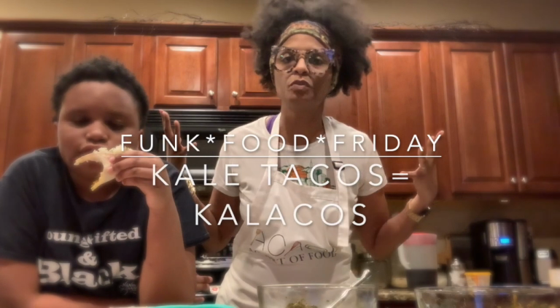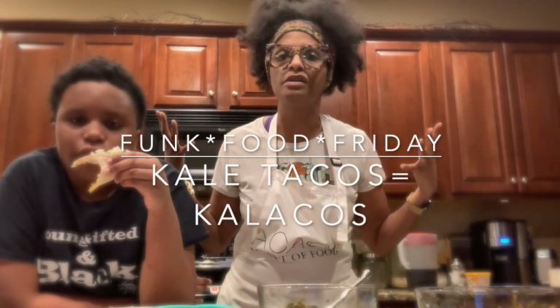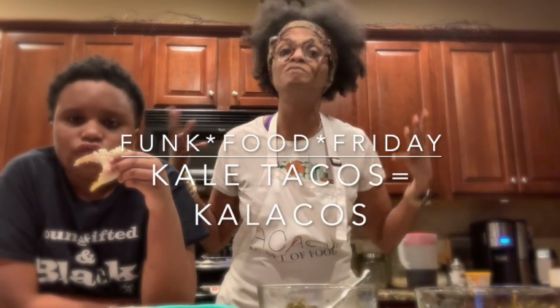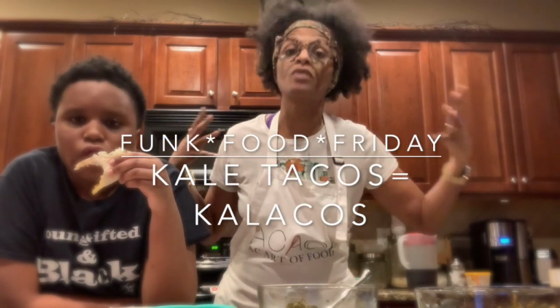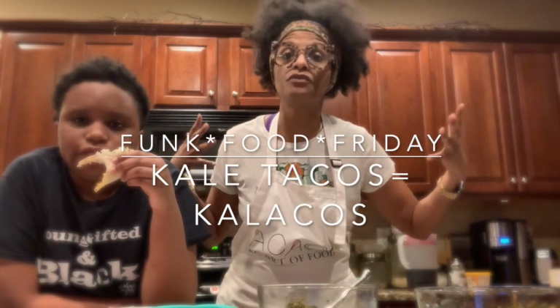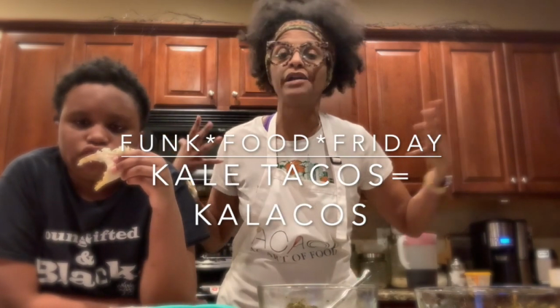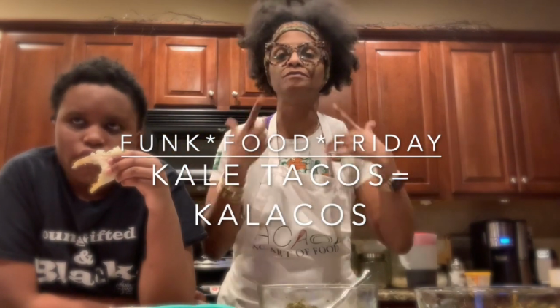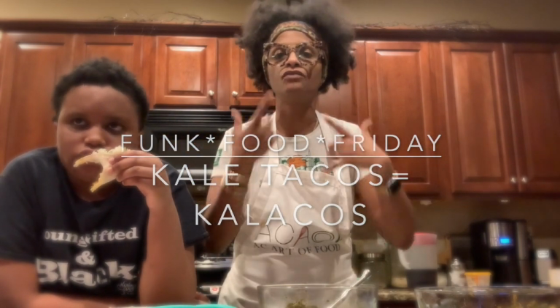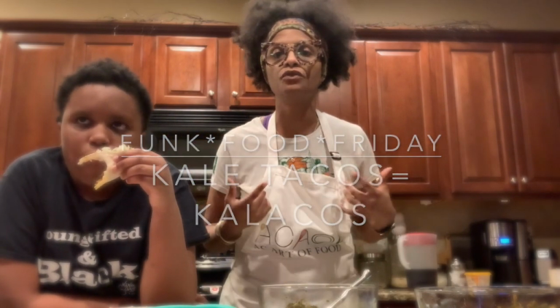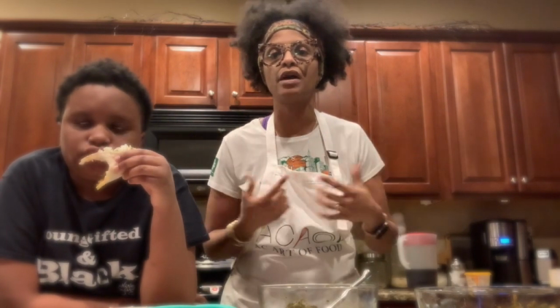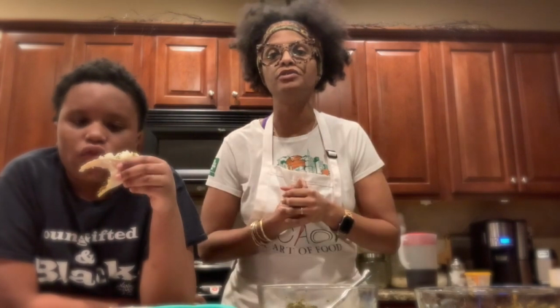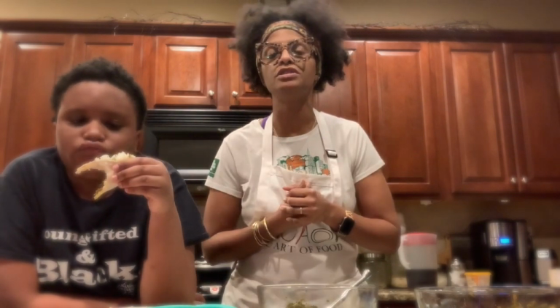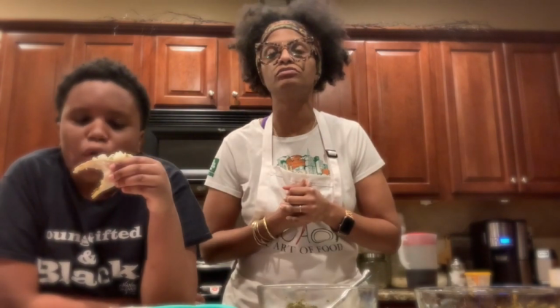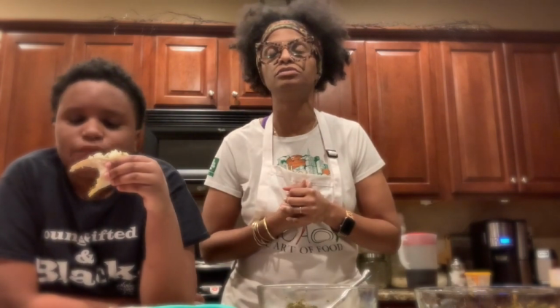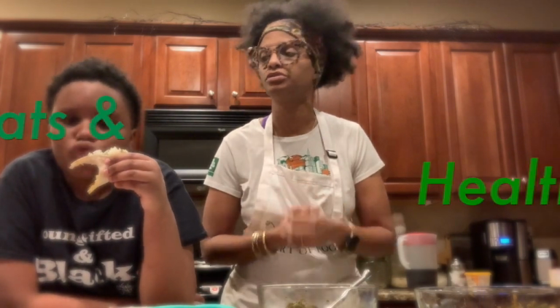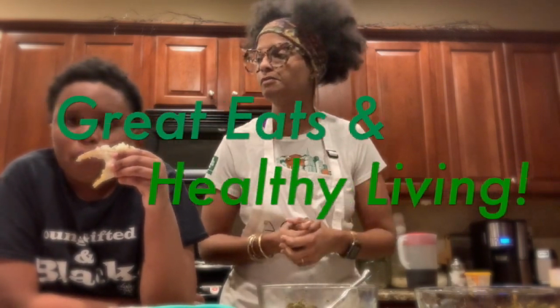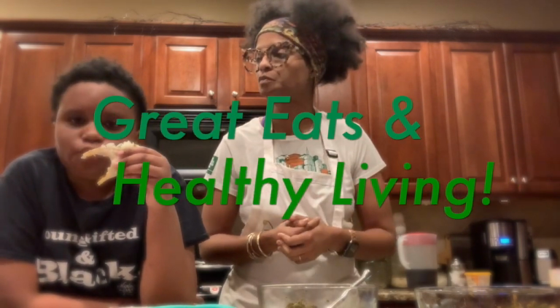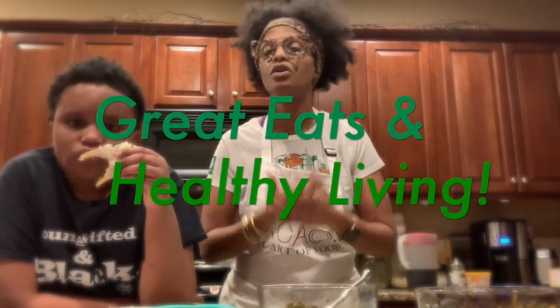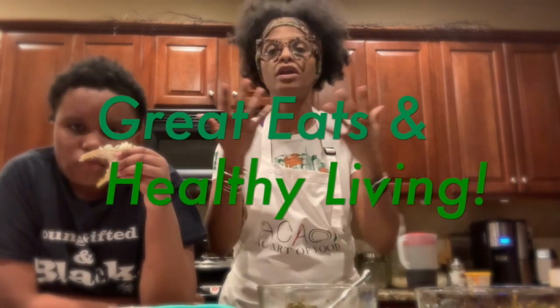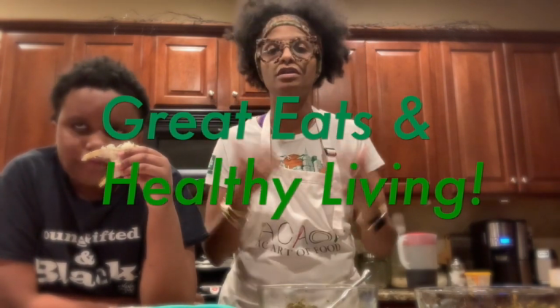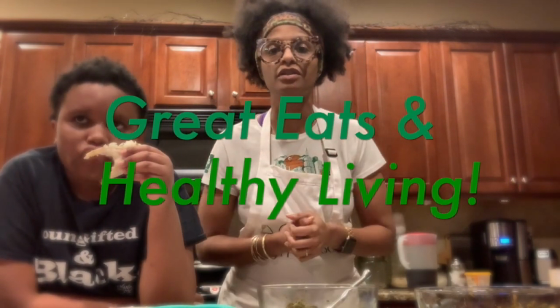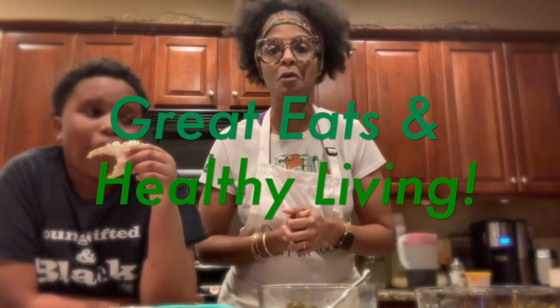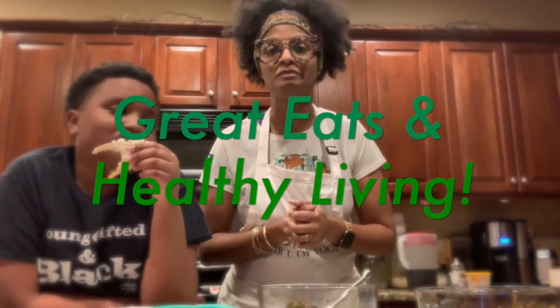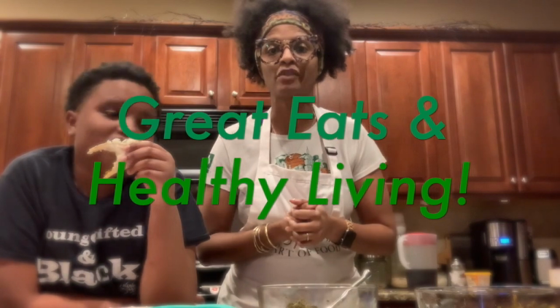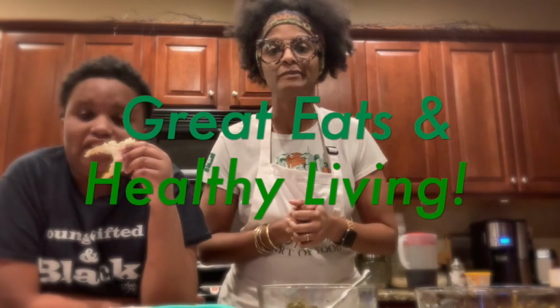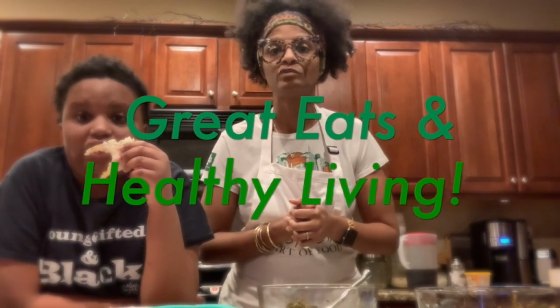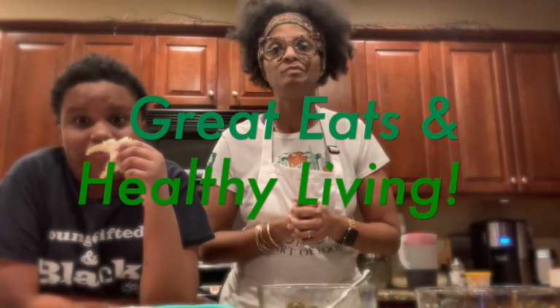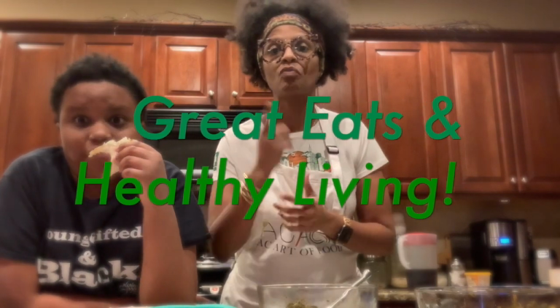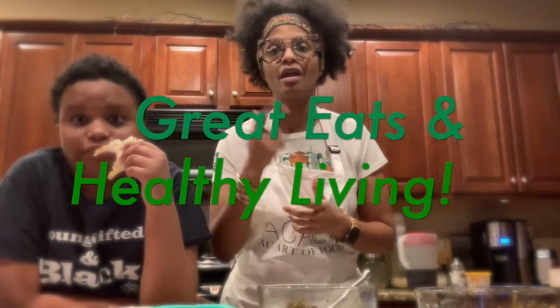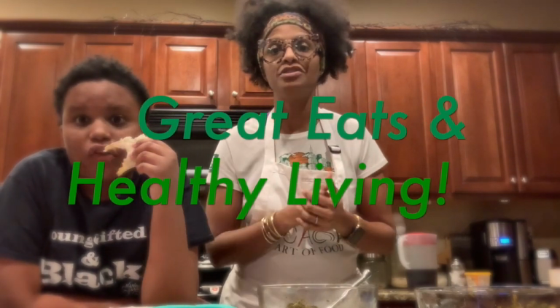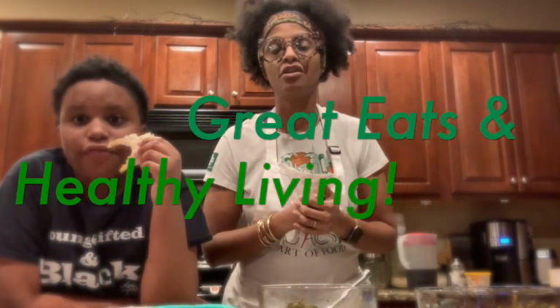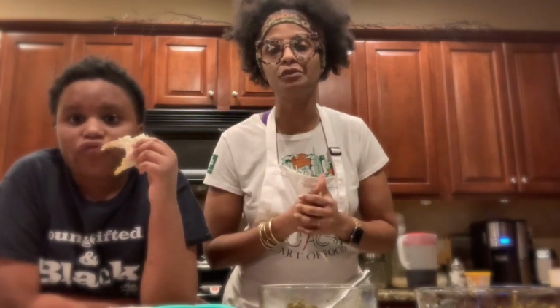It's the weekend — it's Funk Food Friday, great eats and healthy living. AC Art of Food.